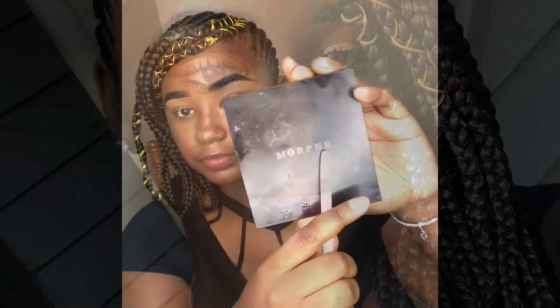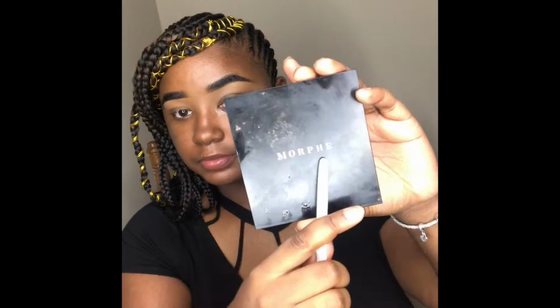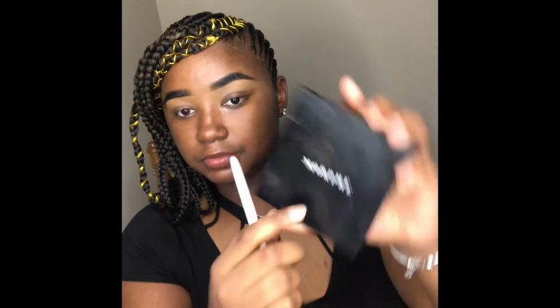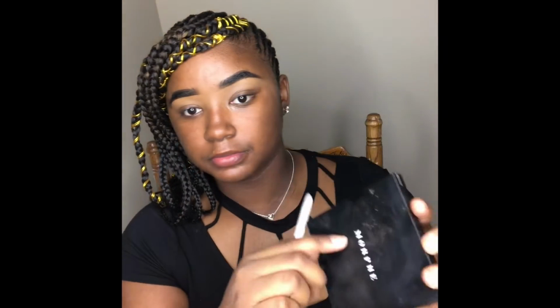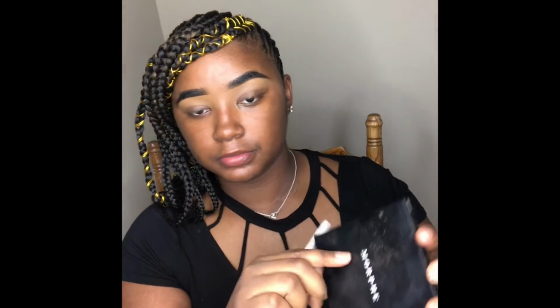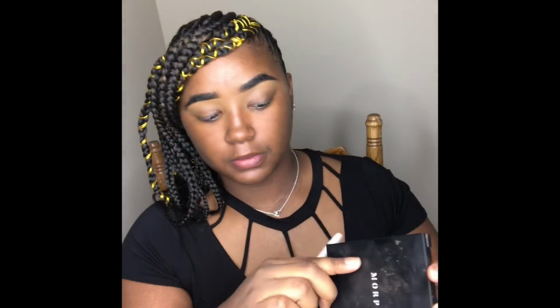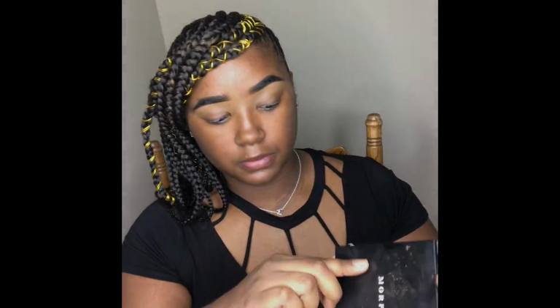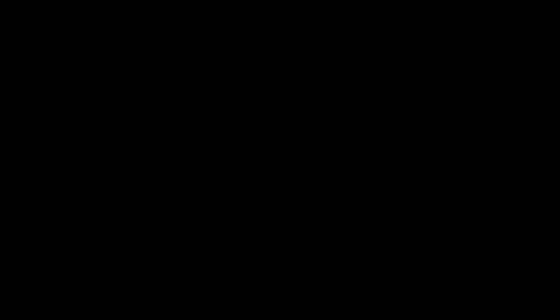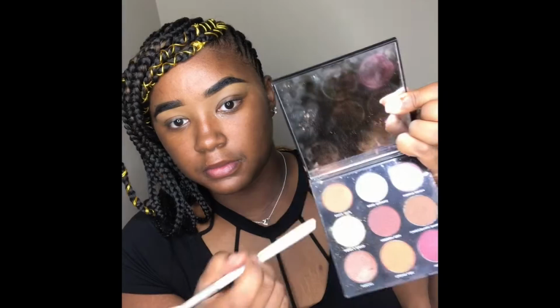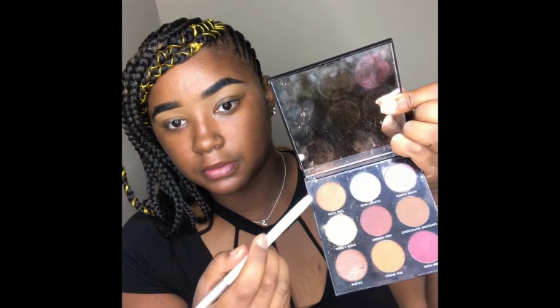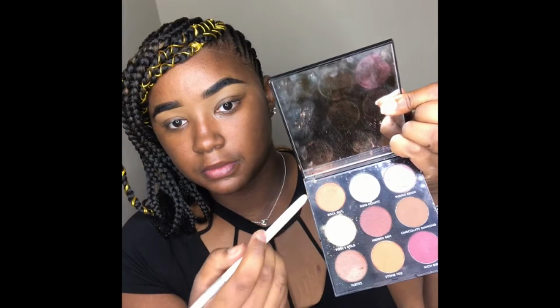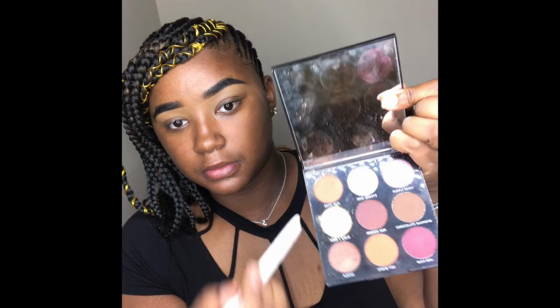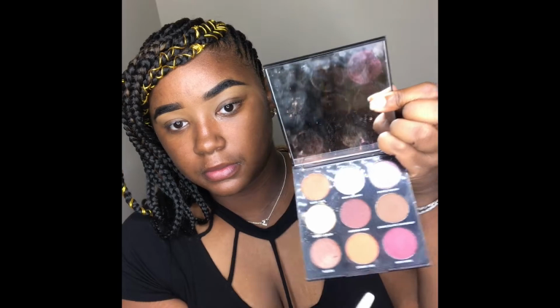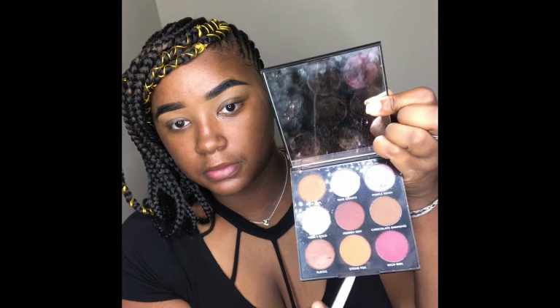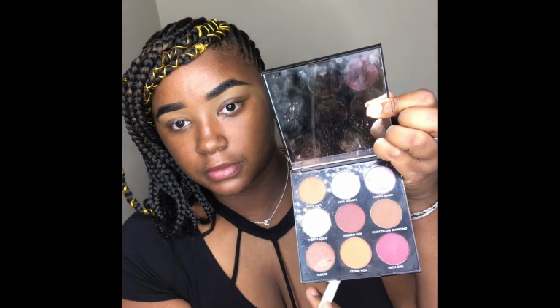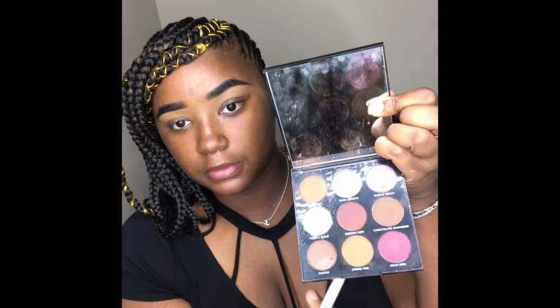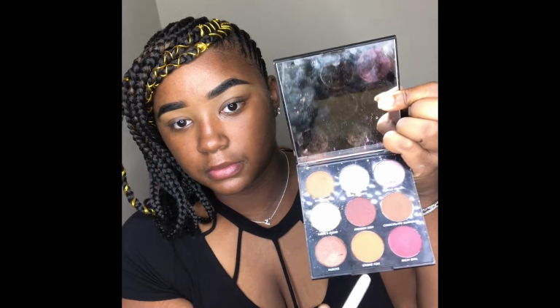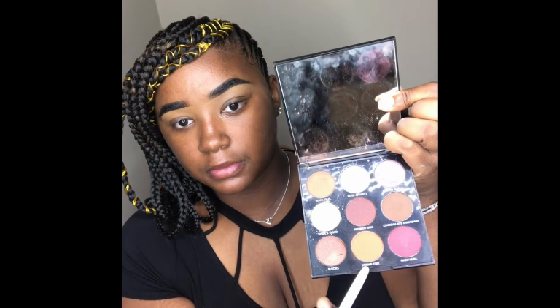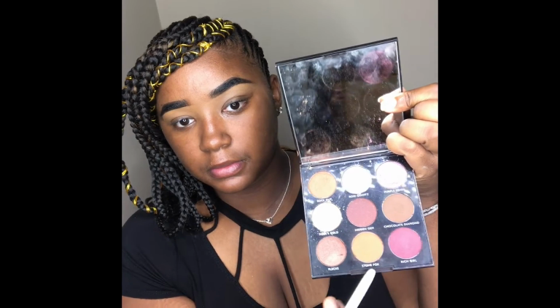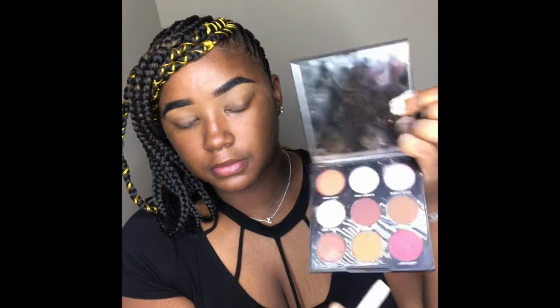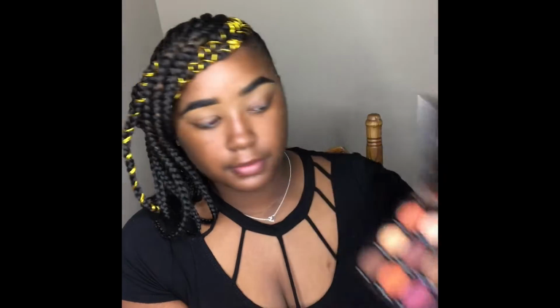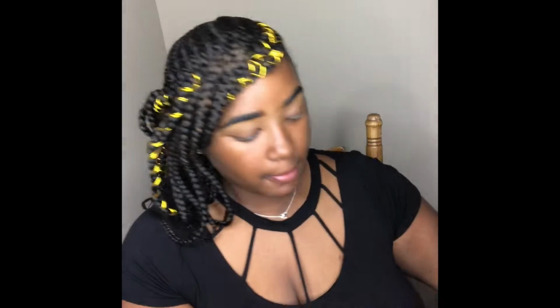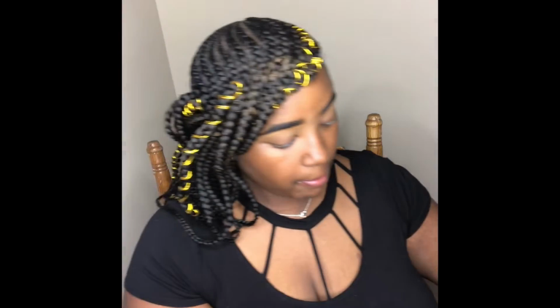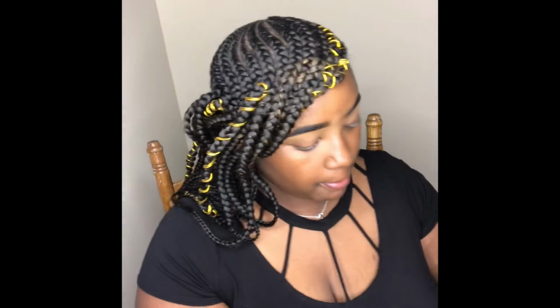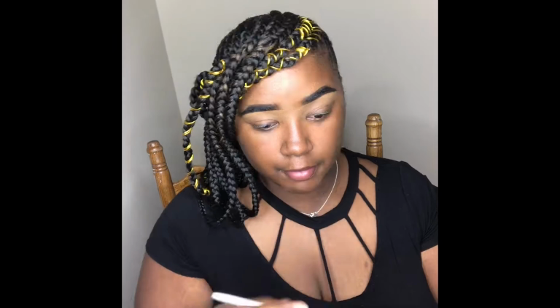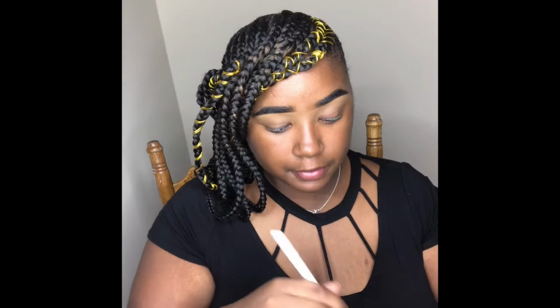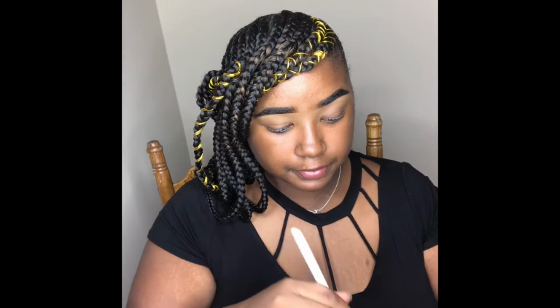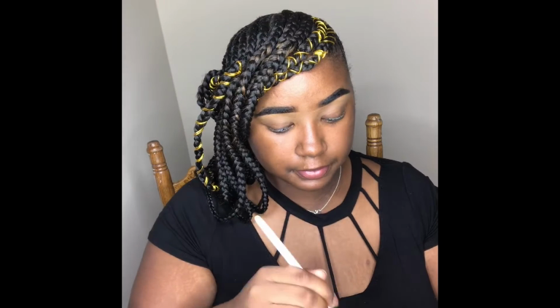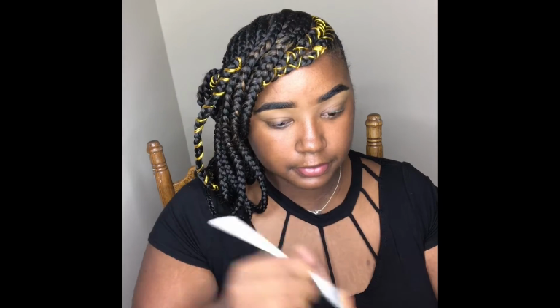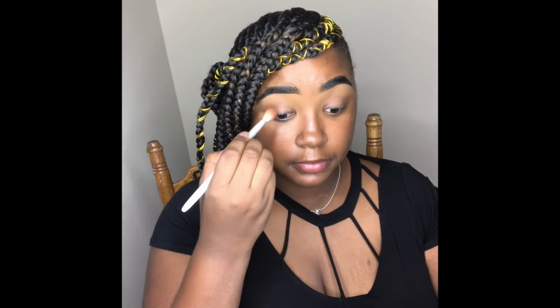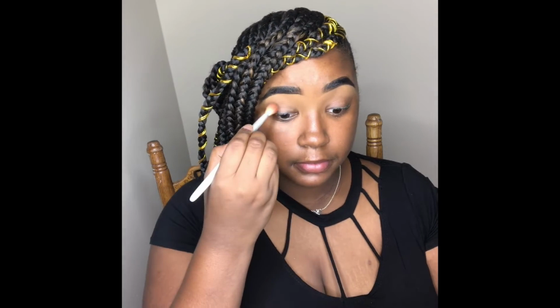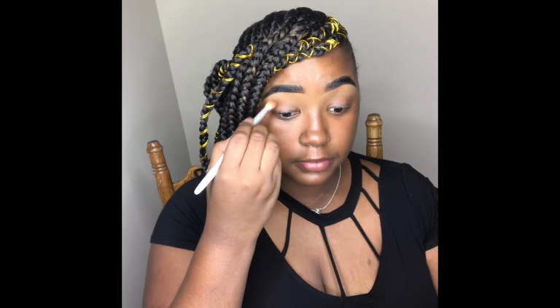Hey guys, welcome back to my channel. I'm starting off with the Morphe Jewel Crew Palette, taking those two orange shades and blending those into my crease.